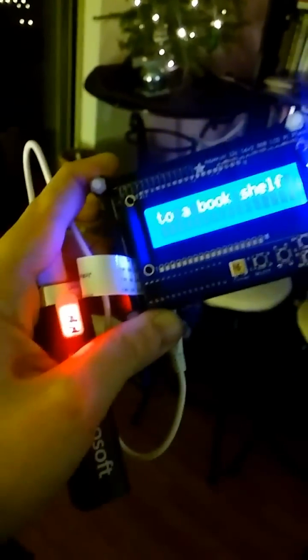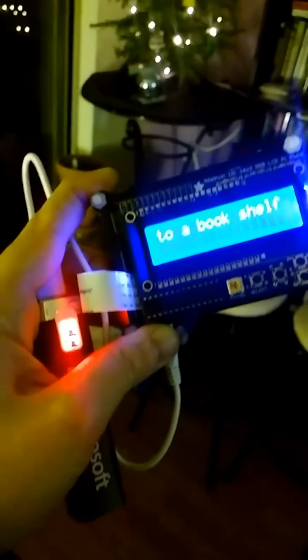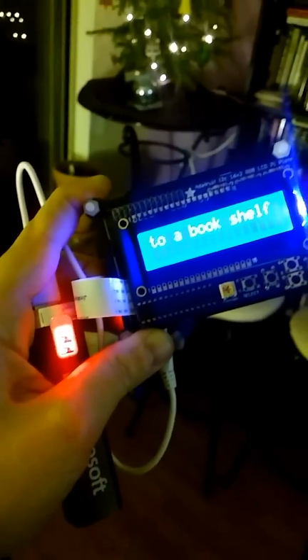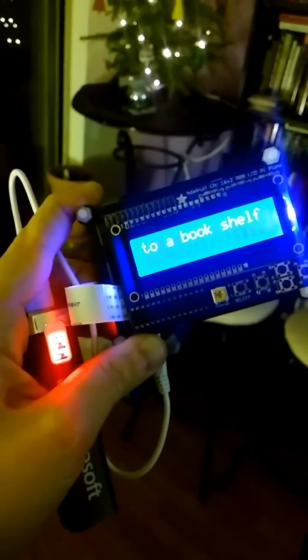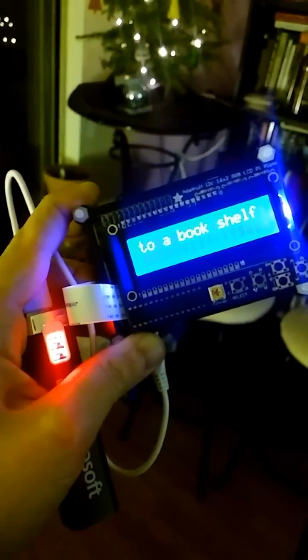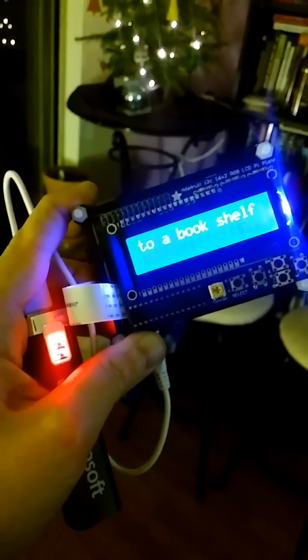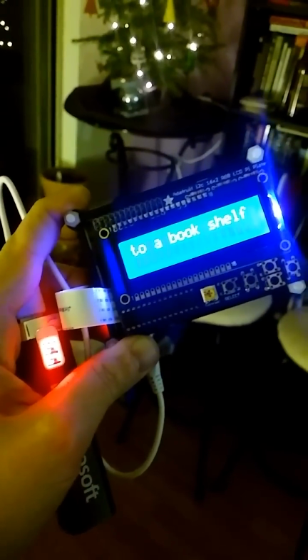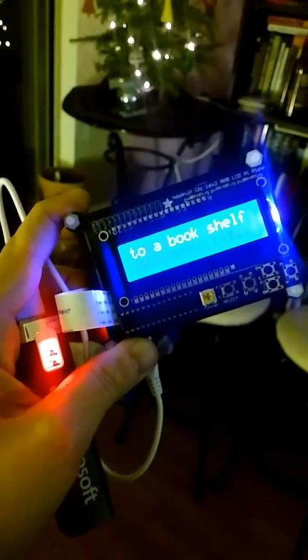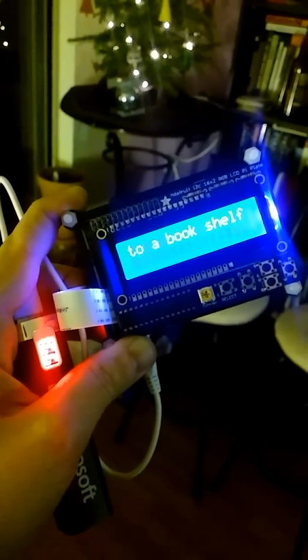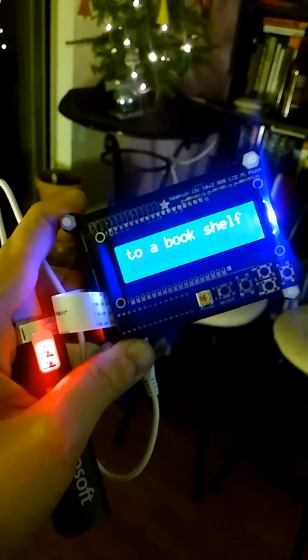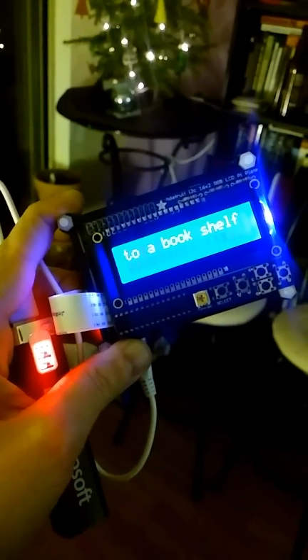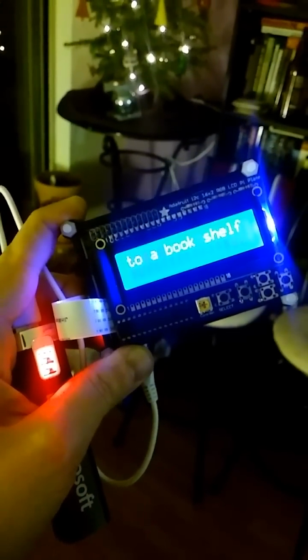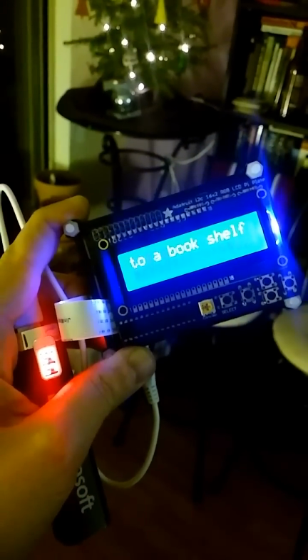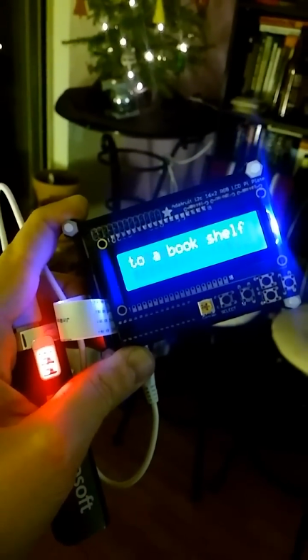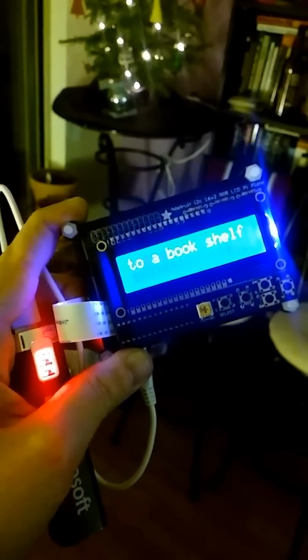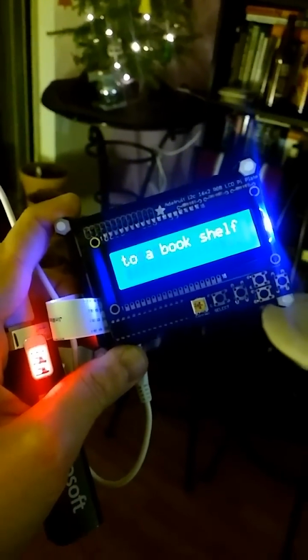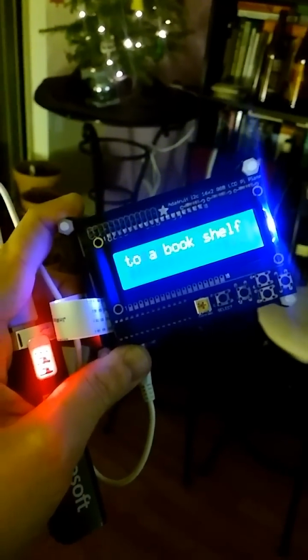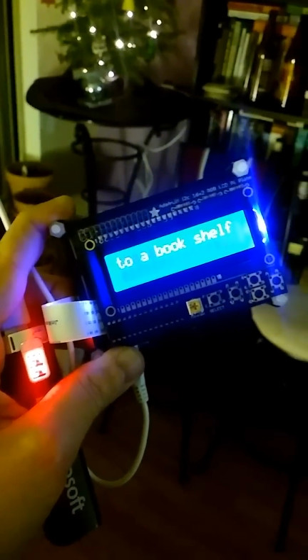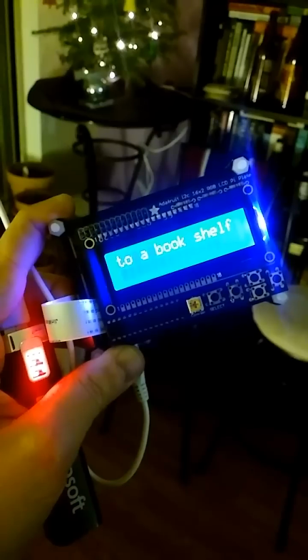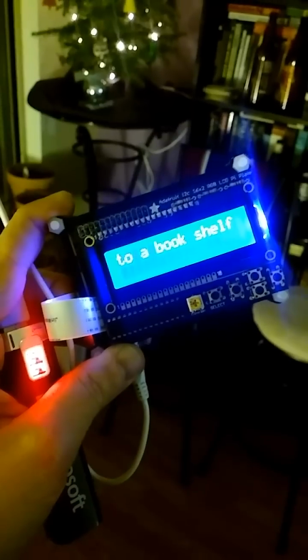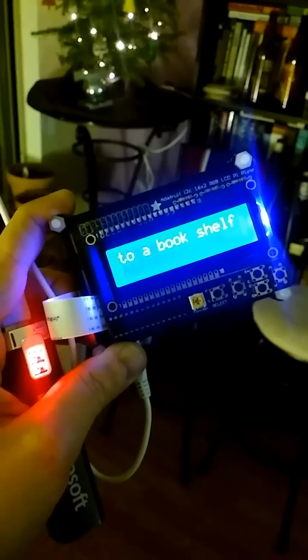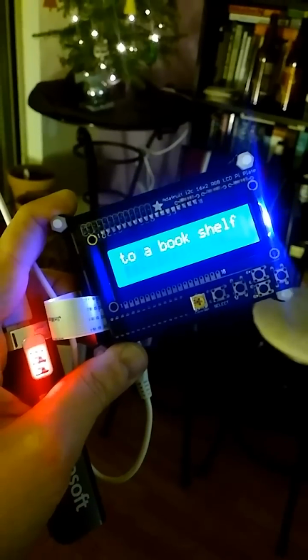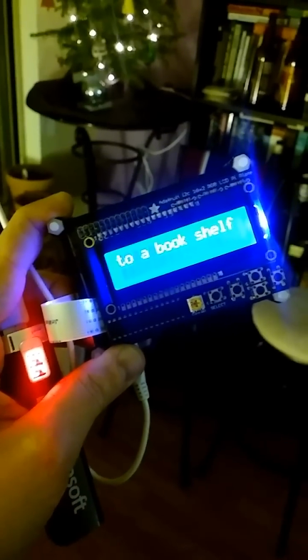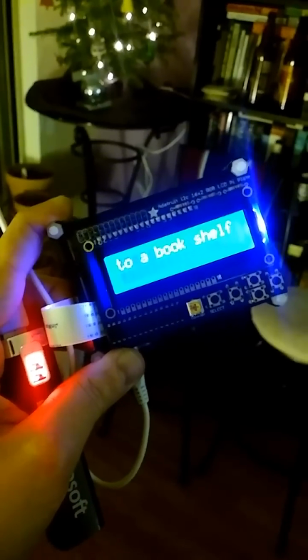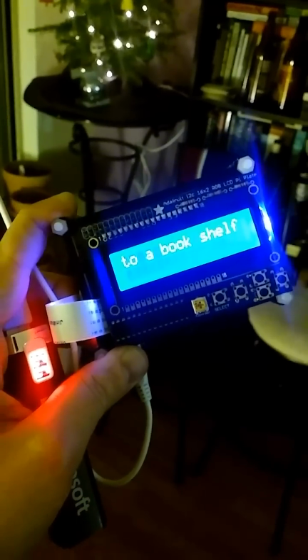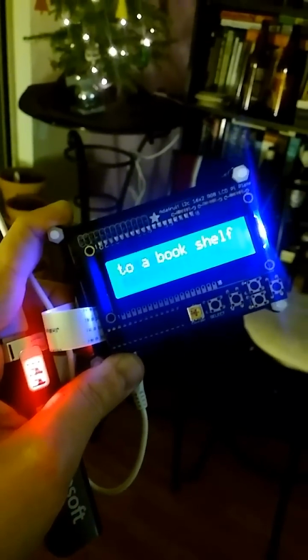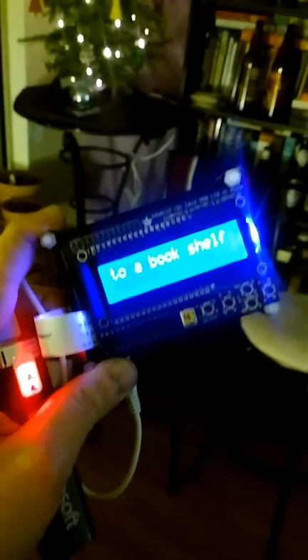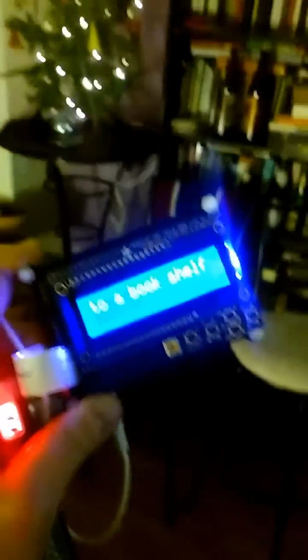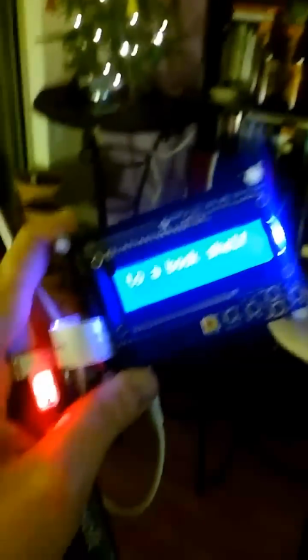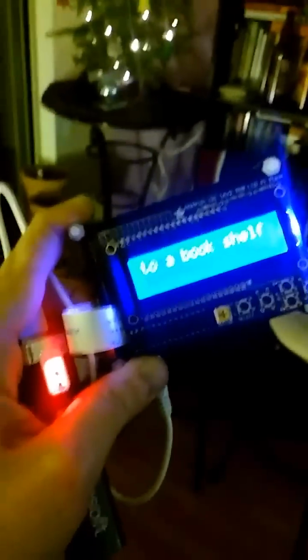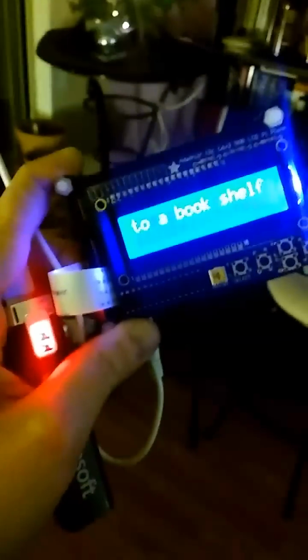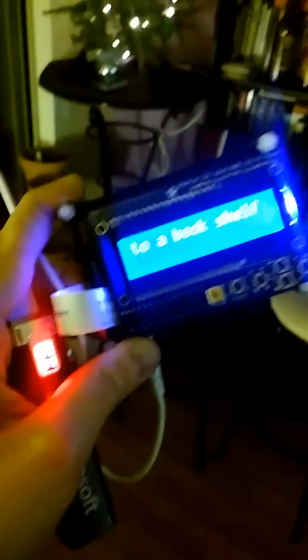But there's the toy, and the code is available on GitHub. Enjoy!